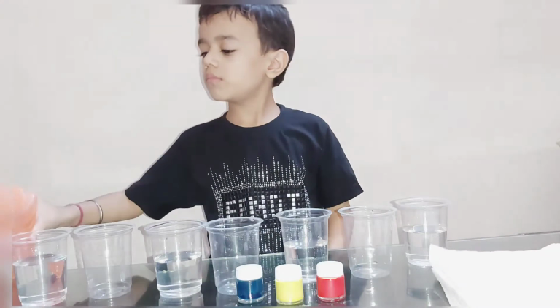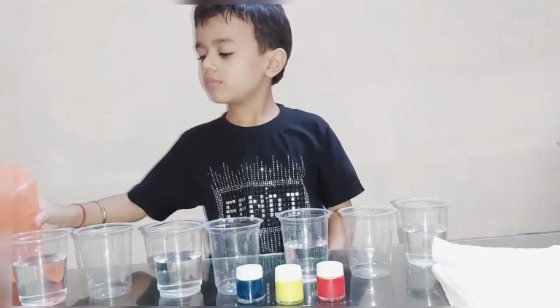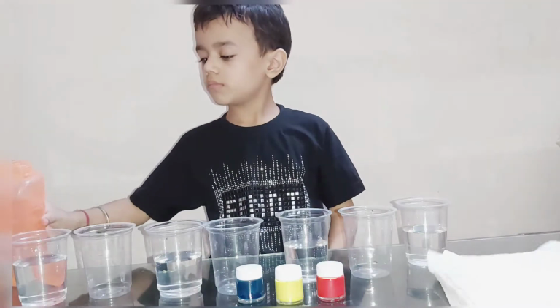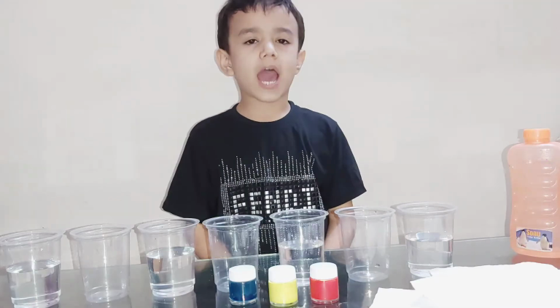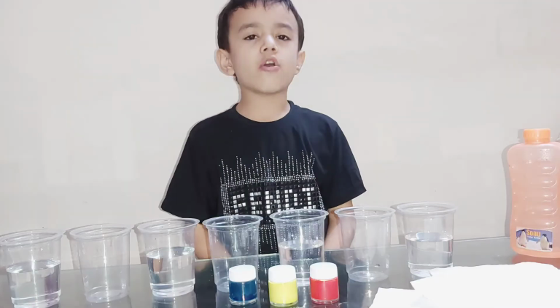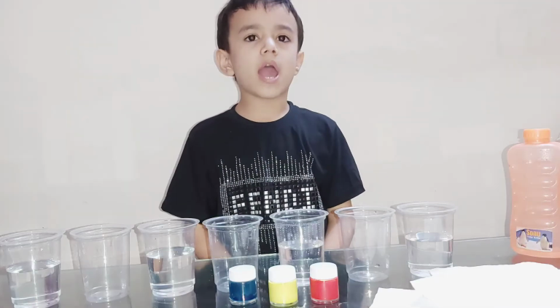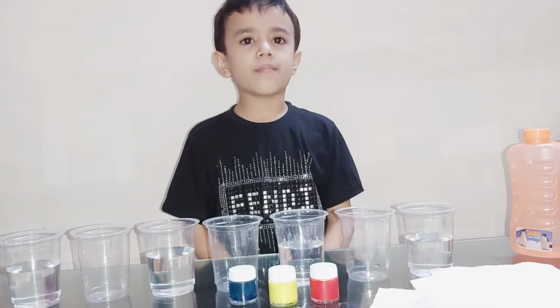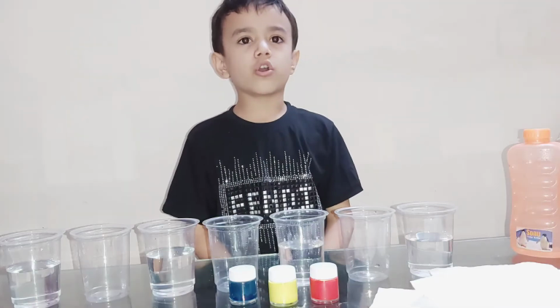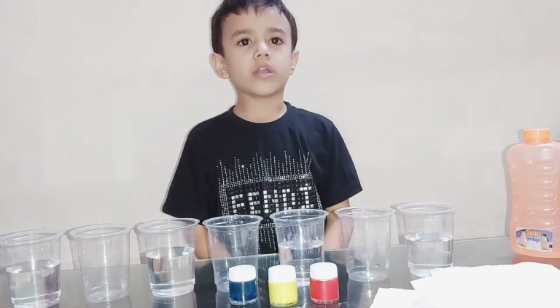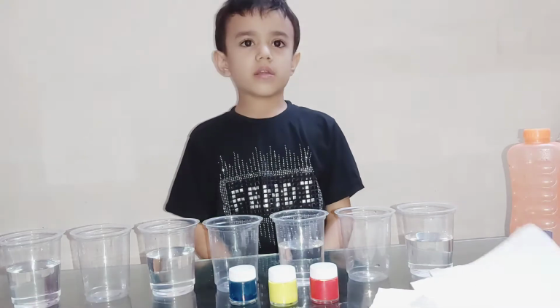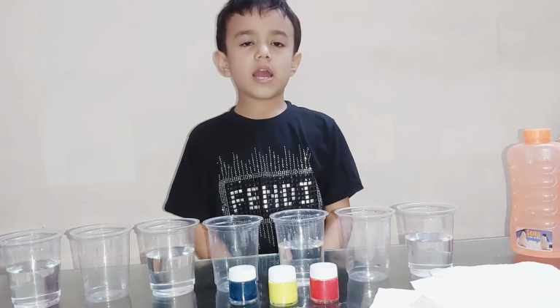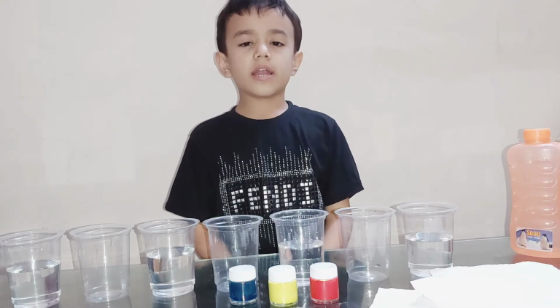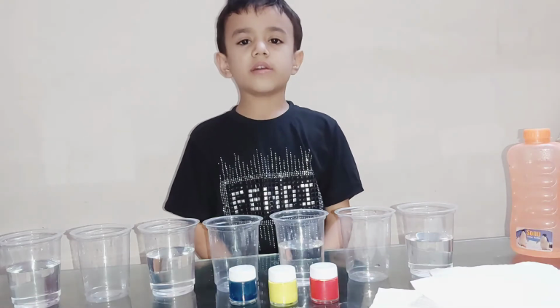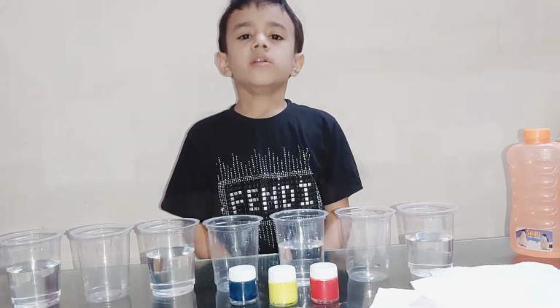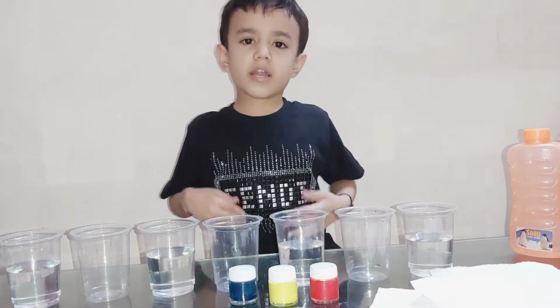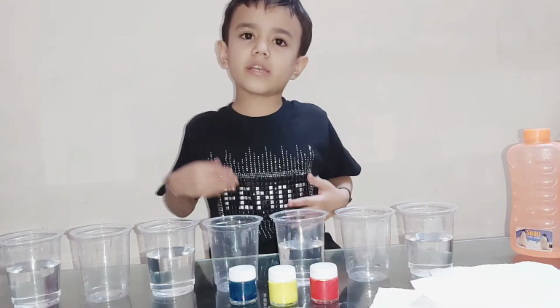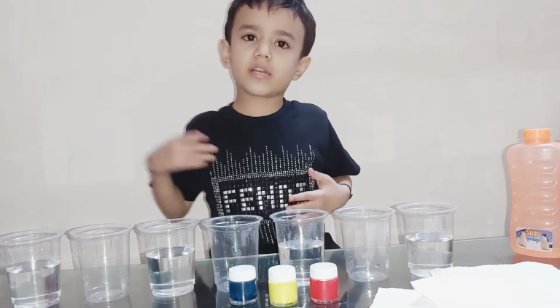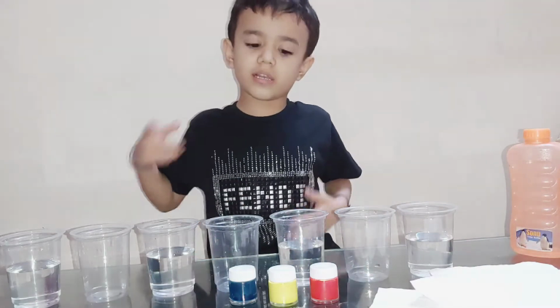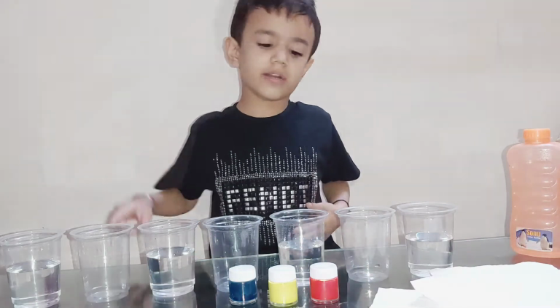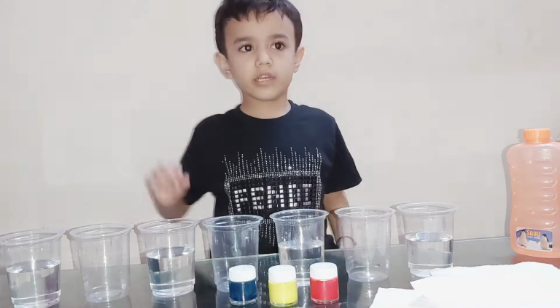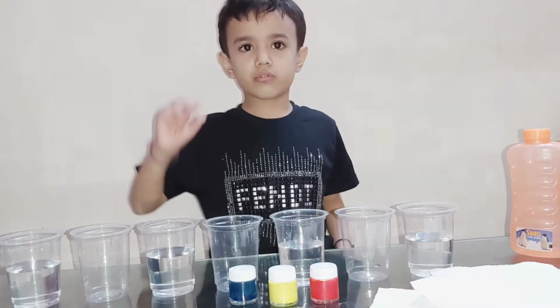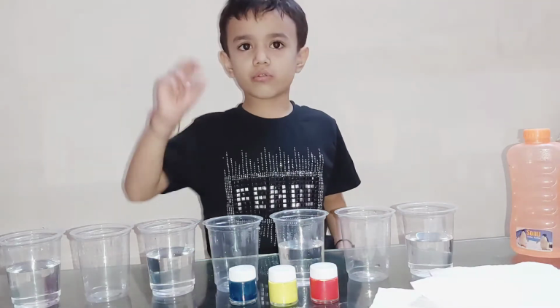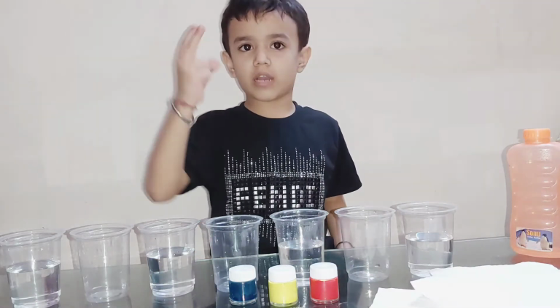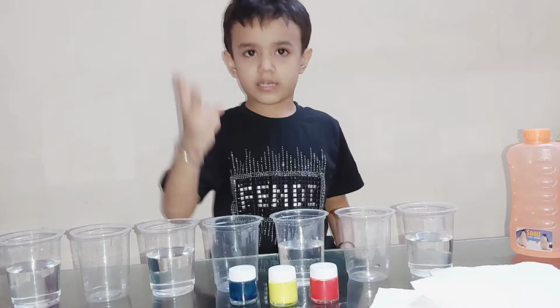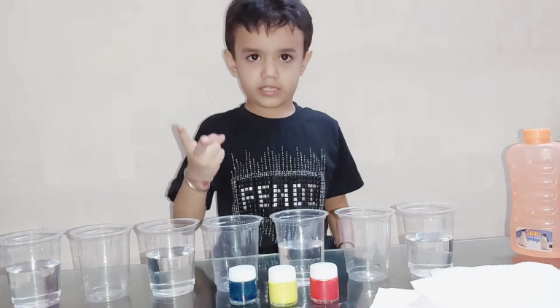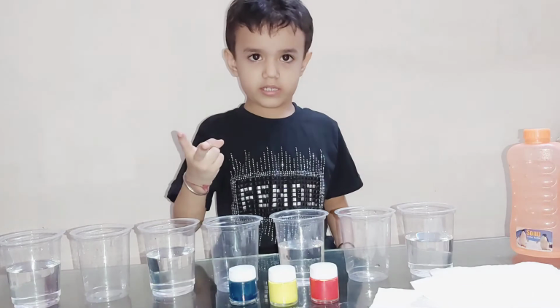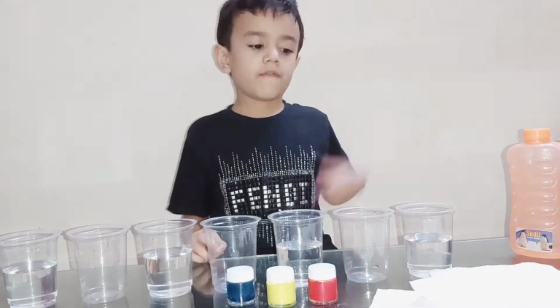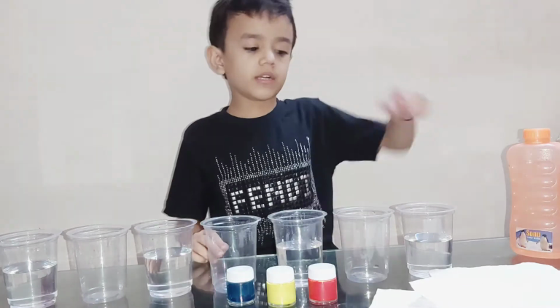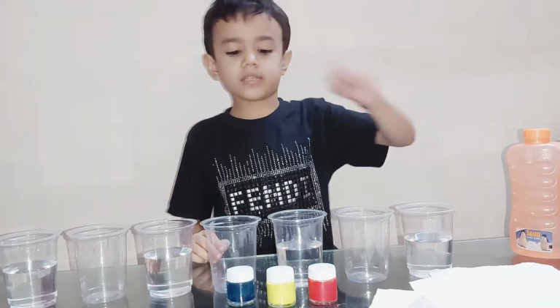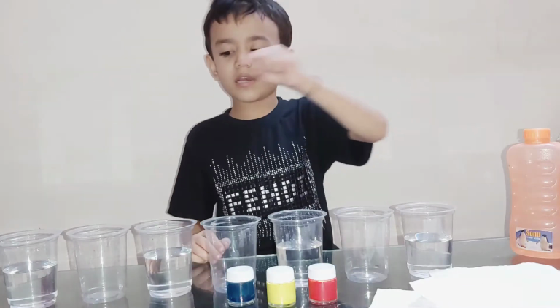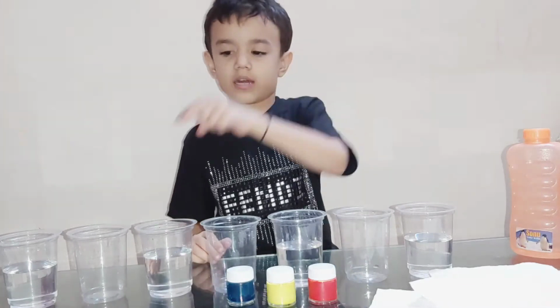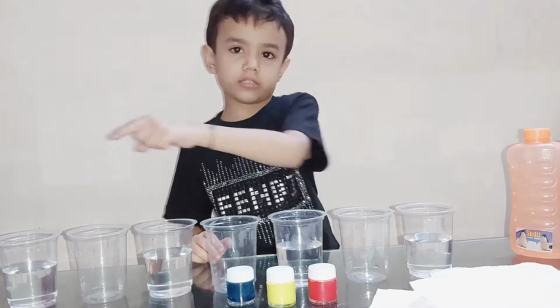Now I am going to add red color into glasses — first and last.